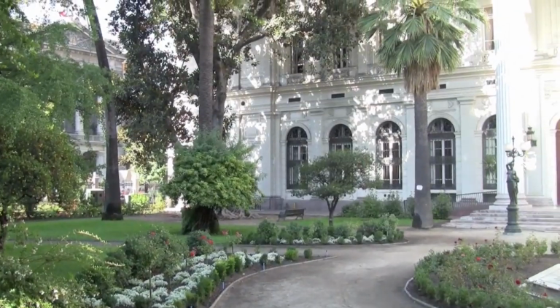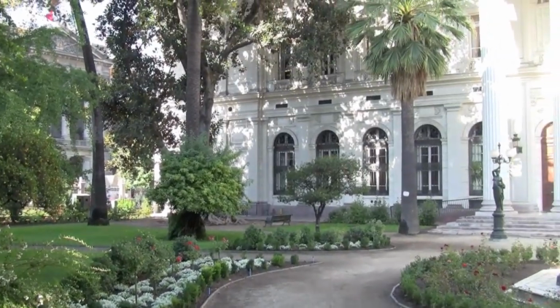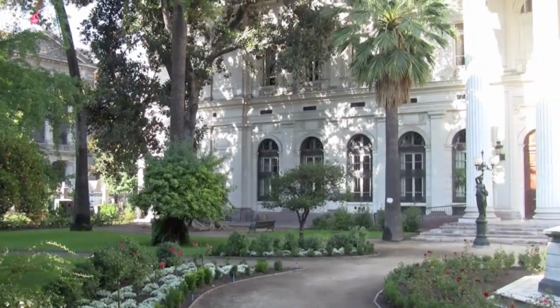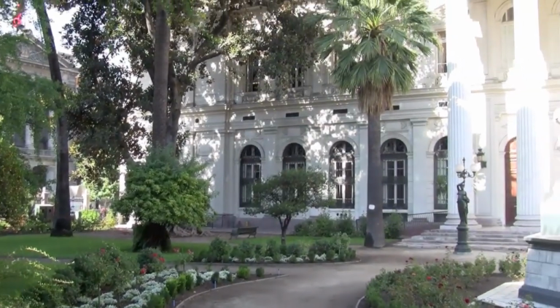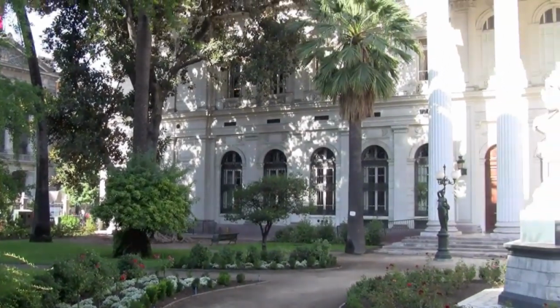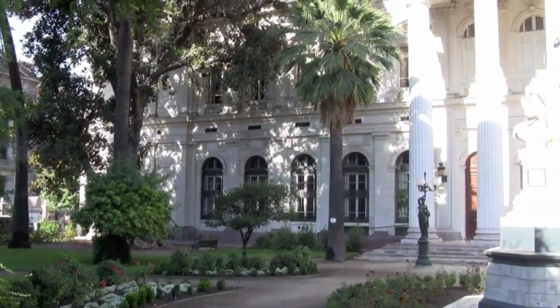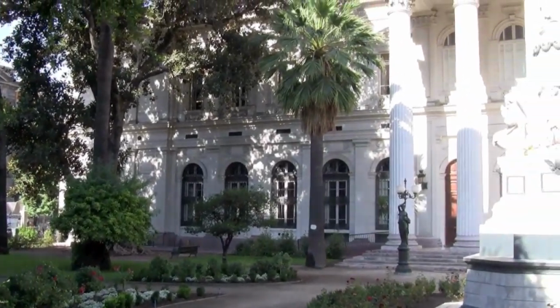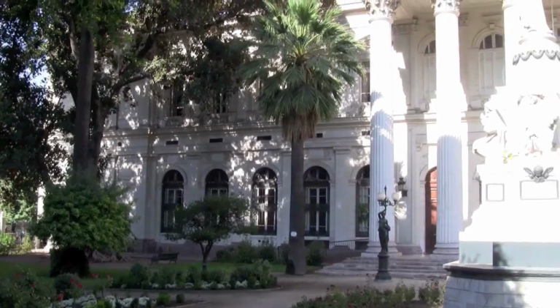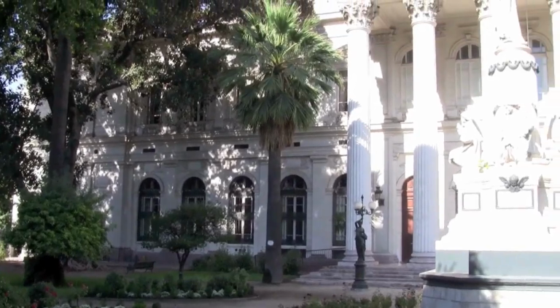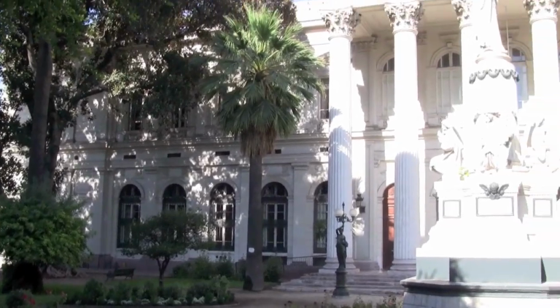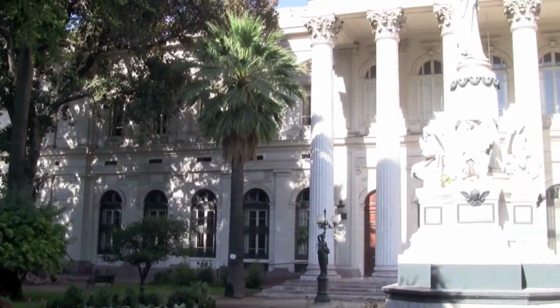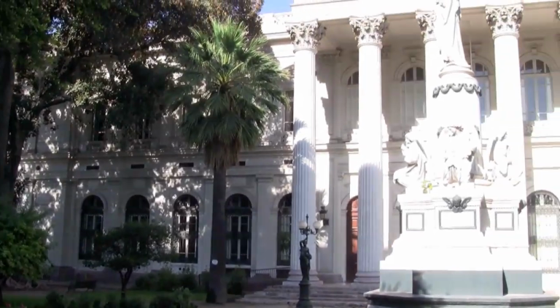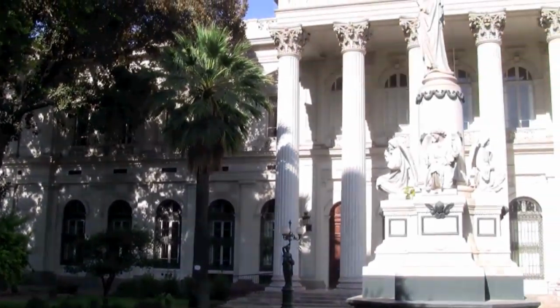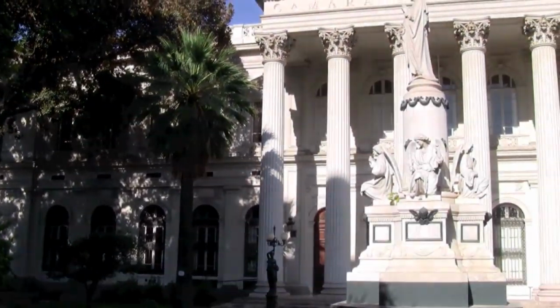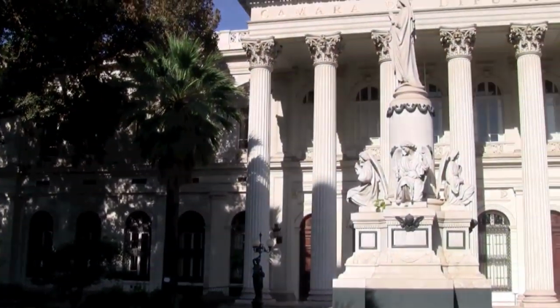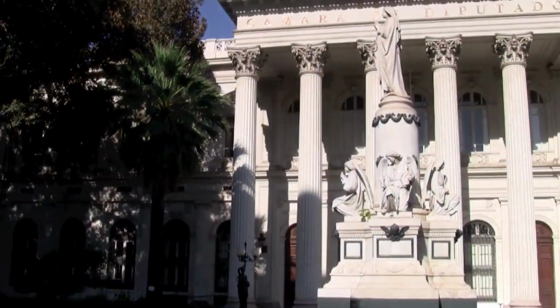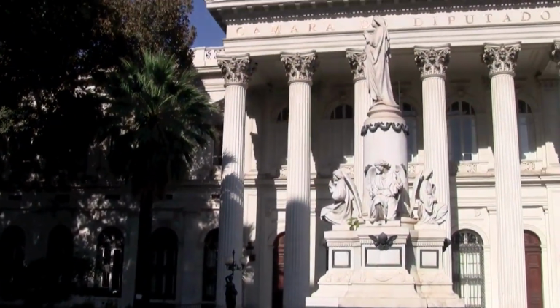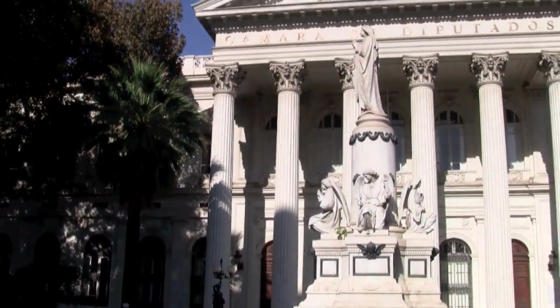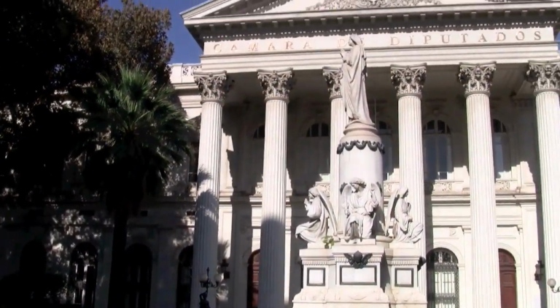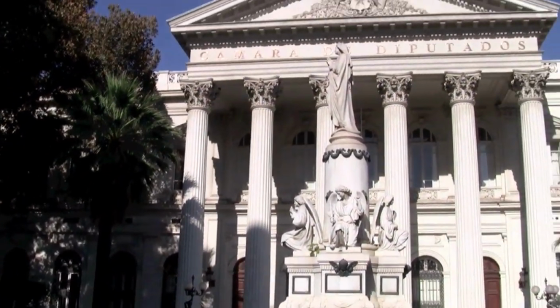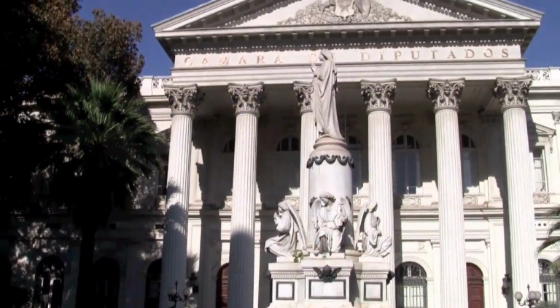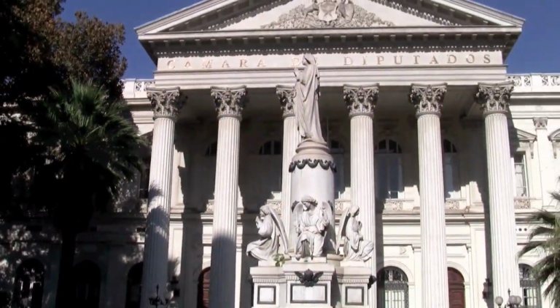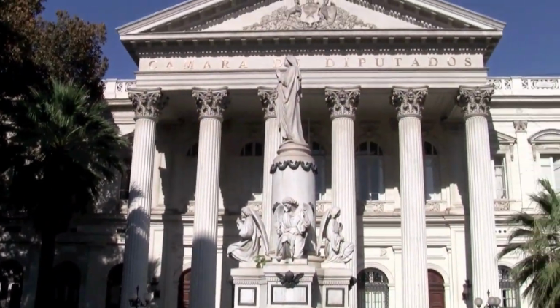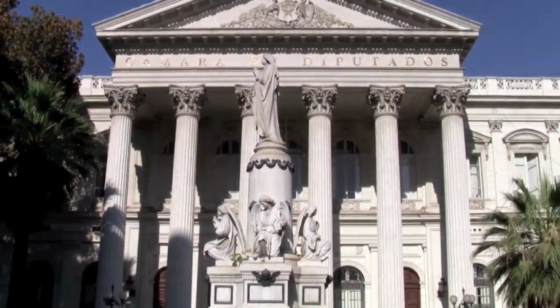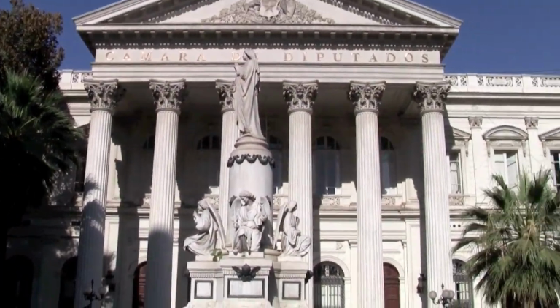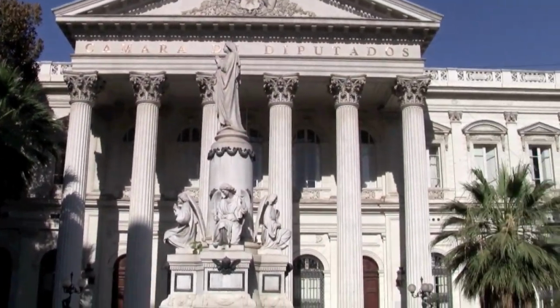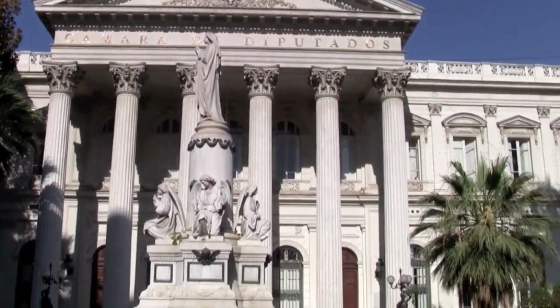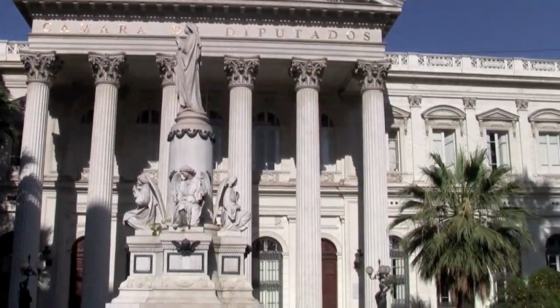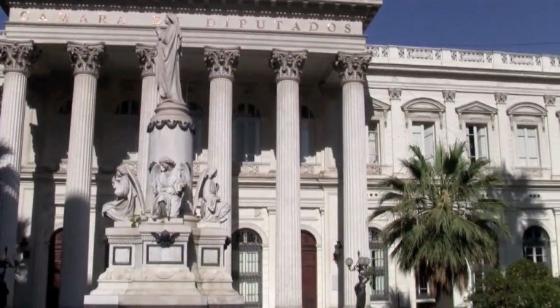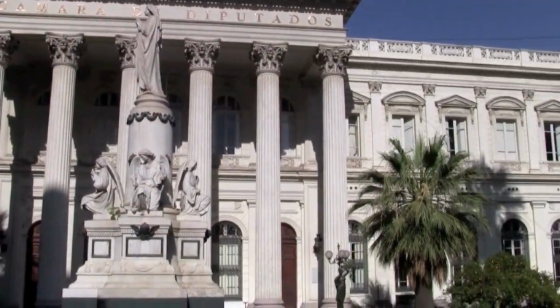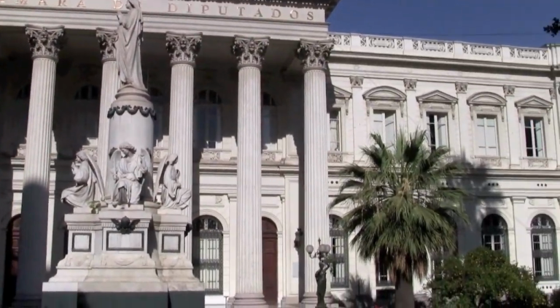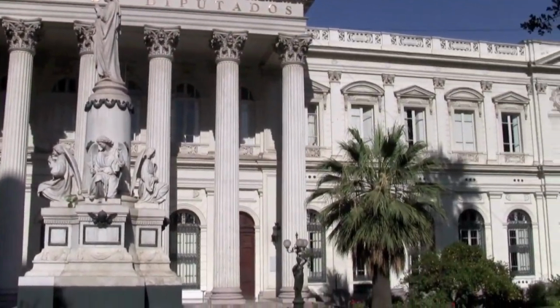There are tons of hidden historical gems, like this one which we think is one of the prettiest — the Ex Congreso Nacional.